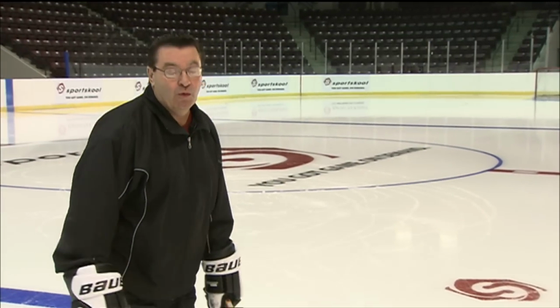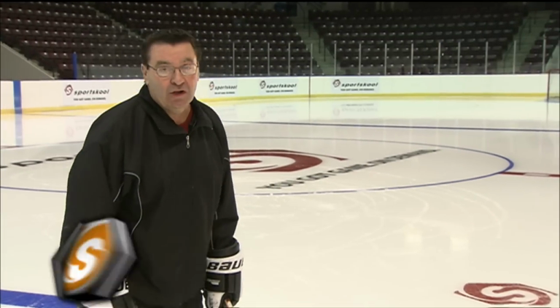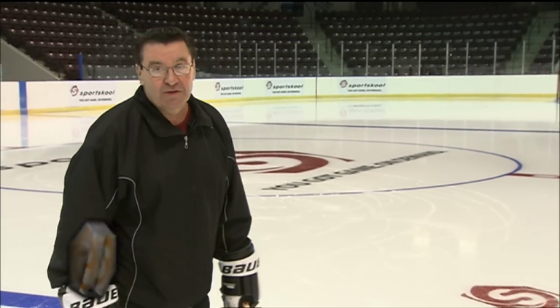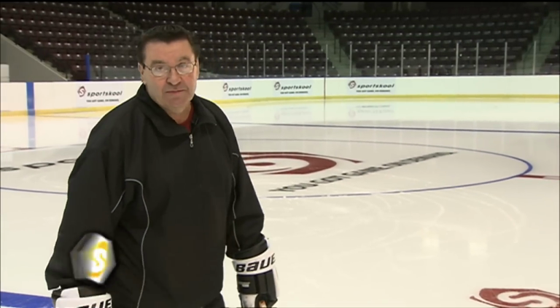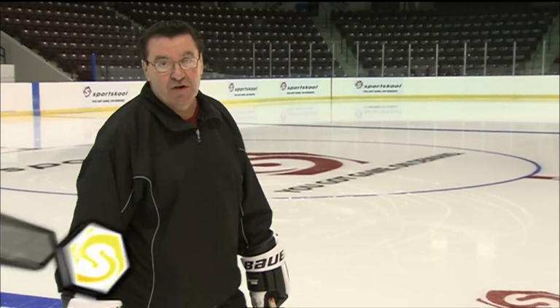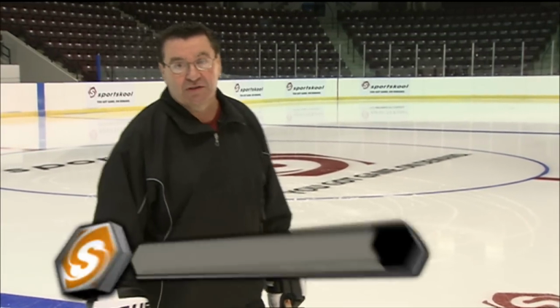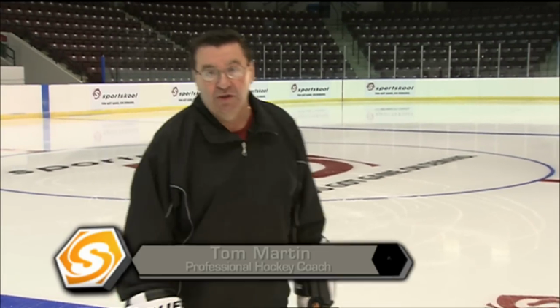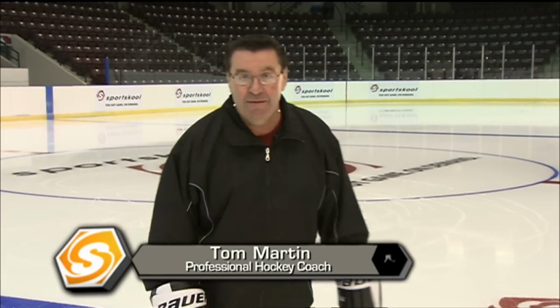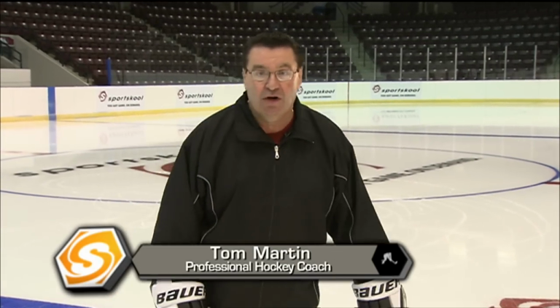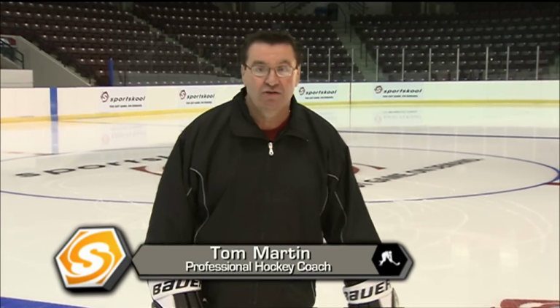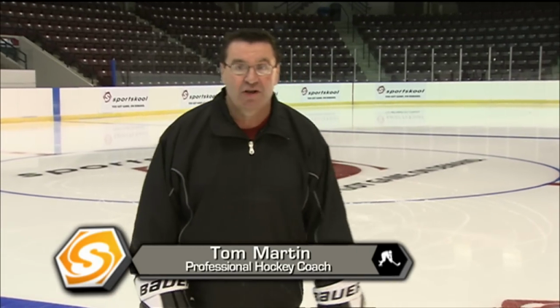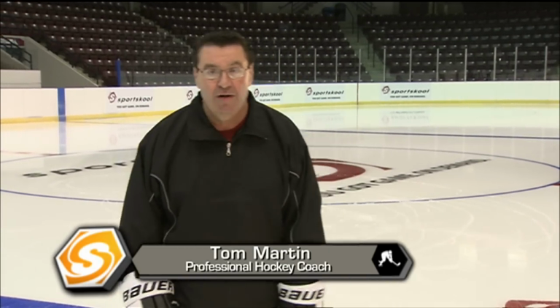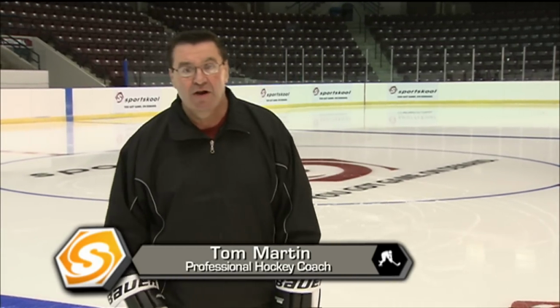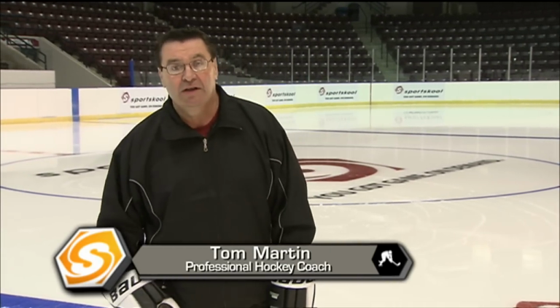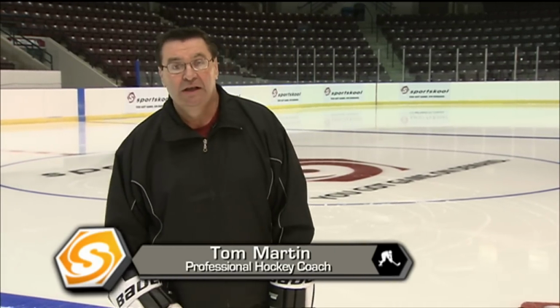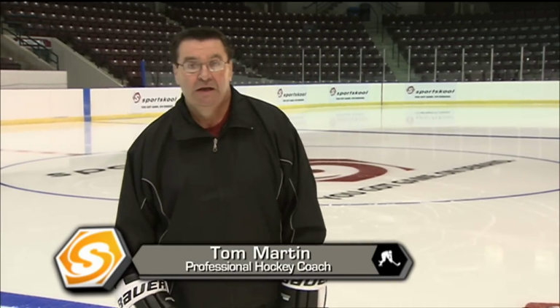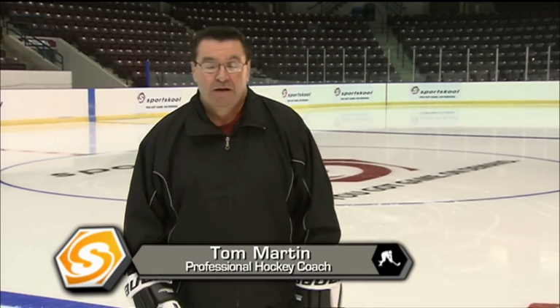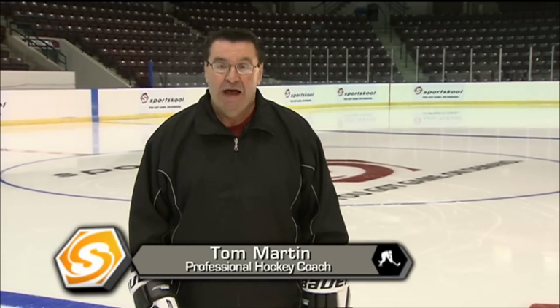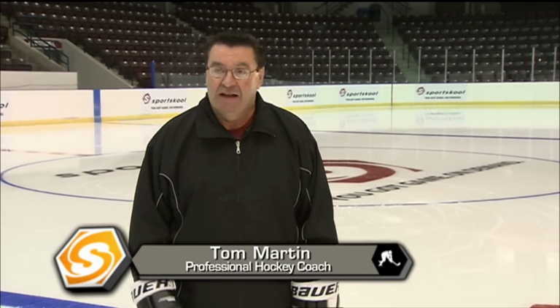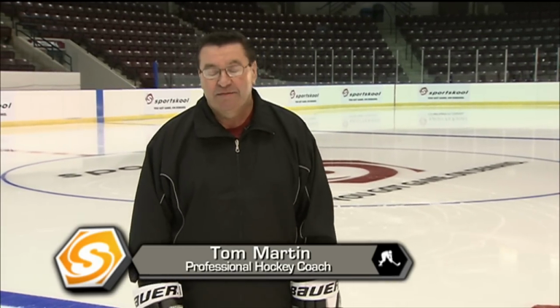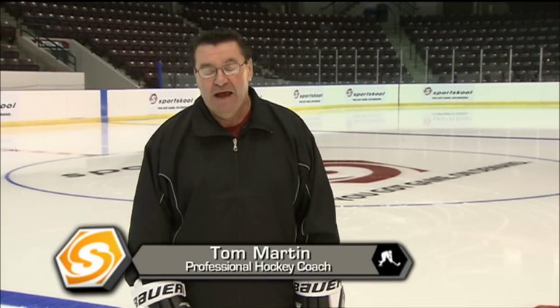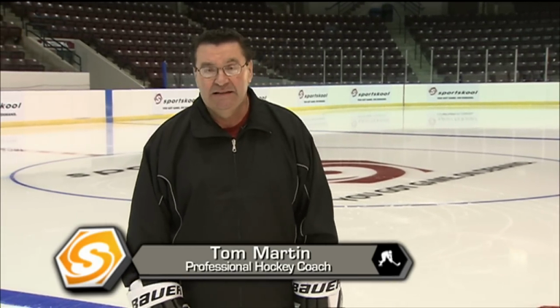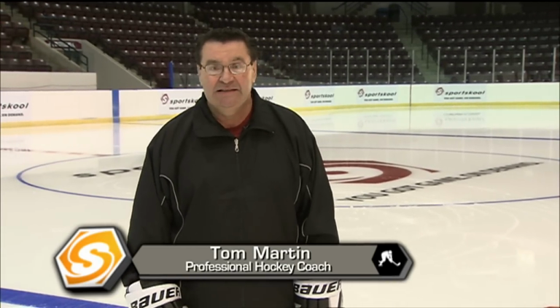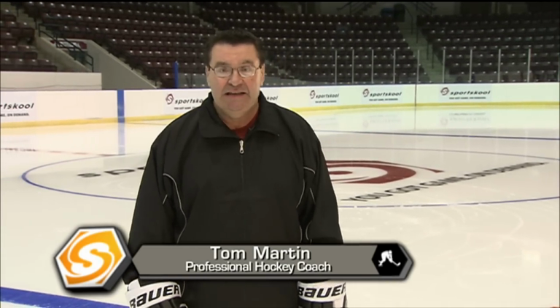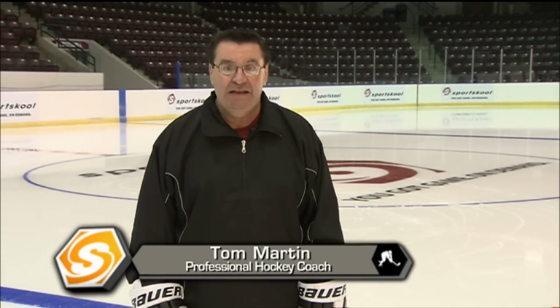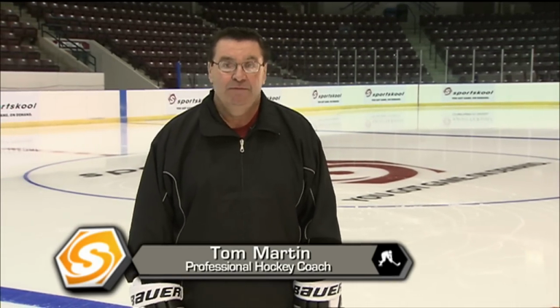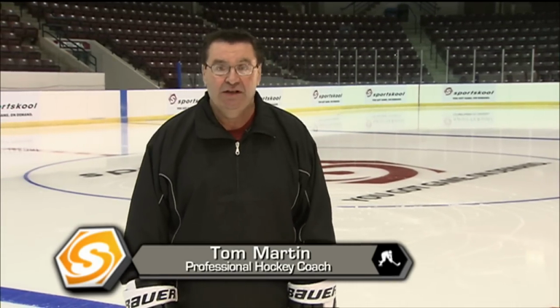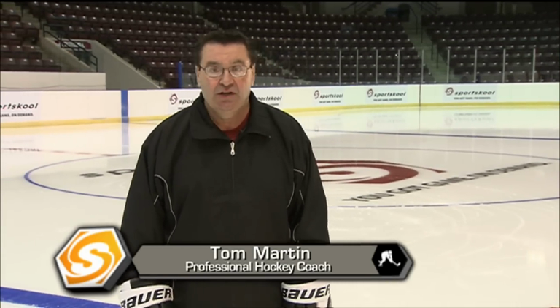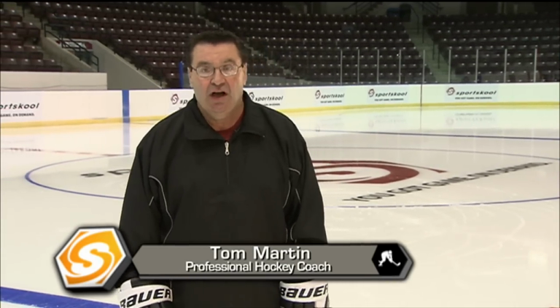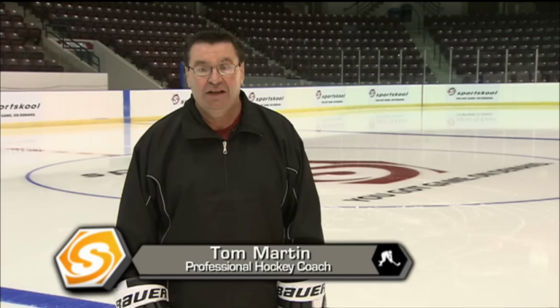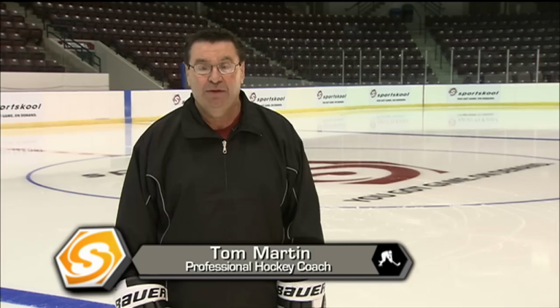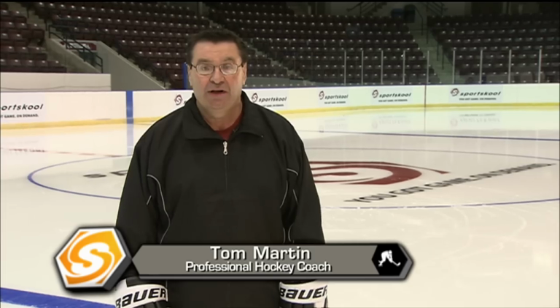Welcome to Sports School. I'm Coach Tom Martin. Balance — balance is the key to being a good hockey player.